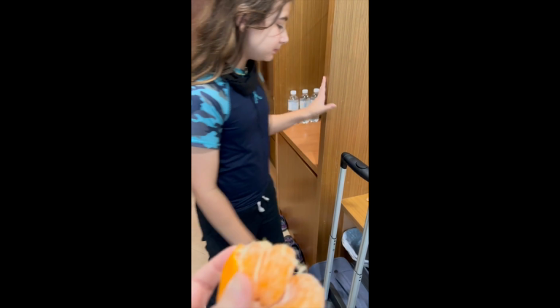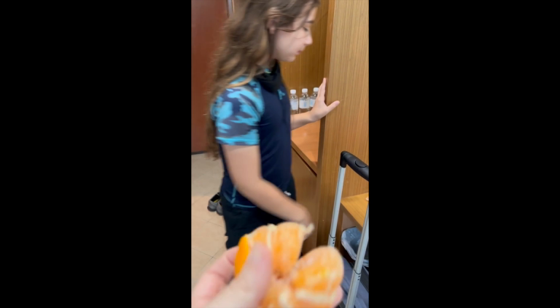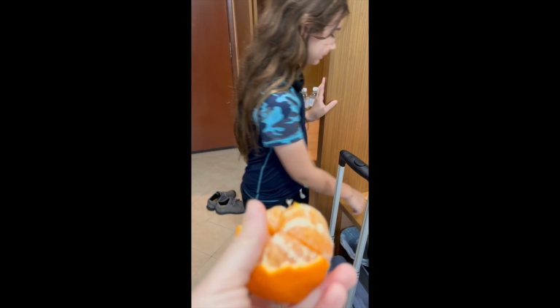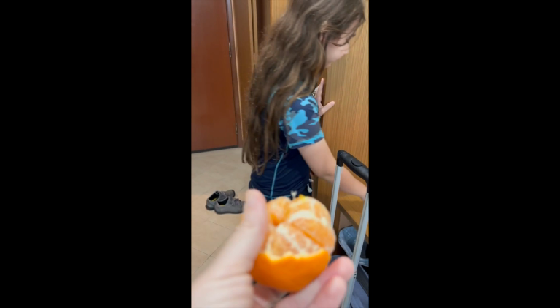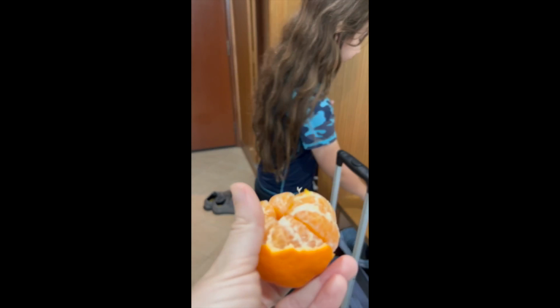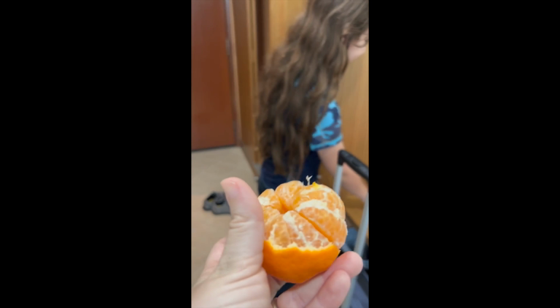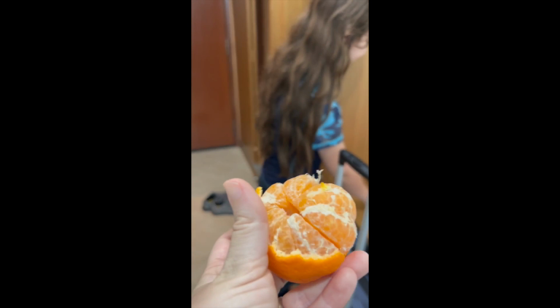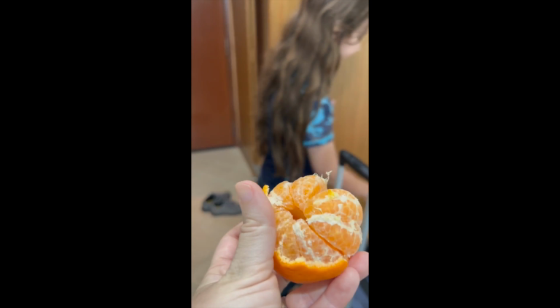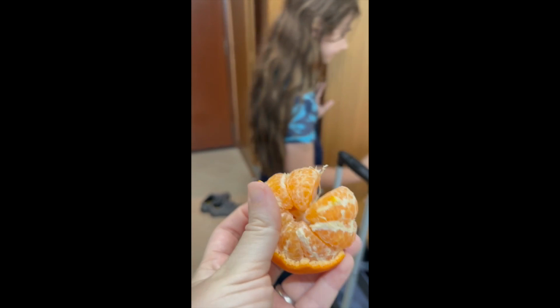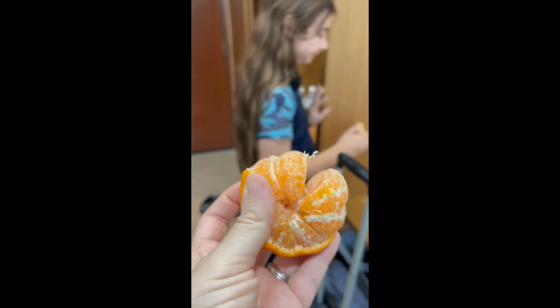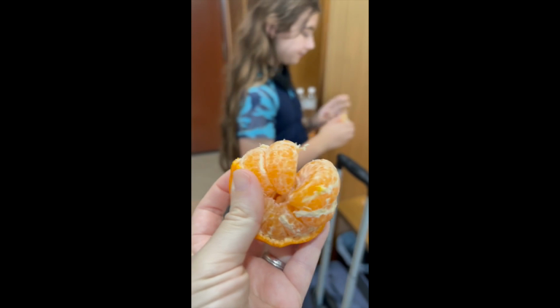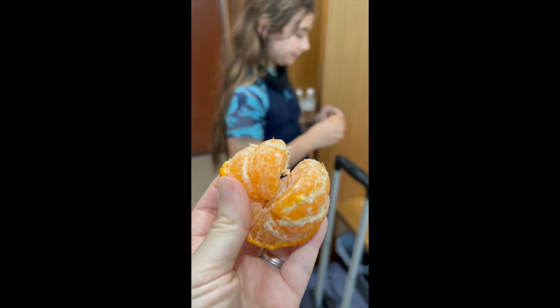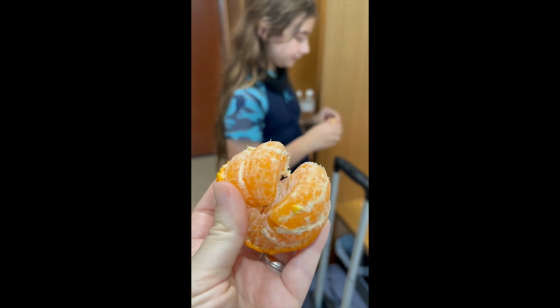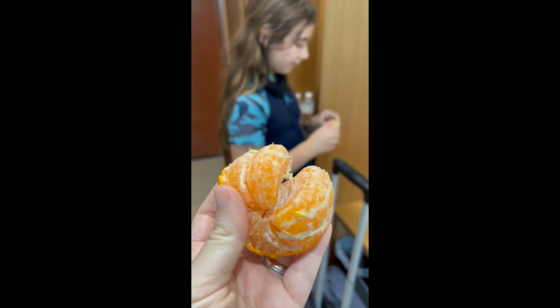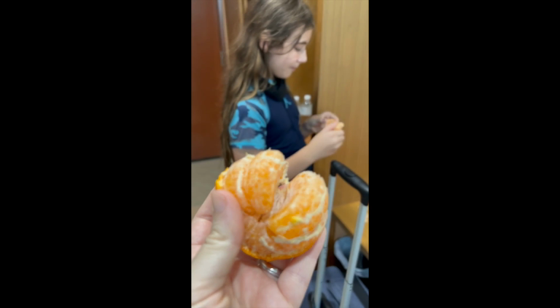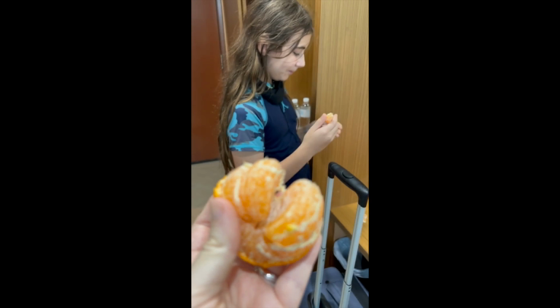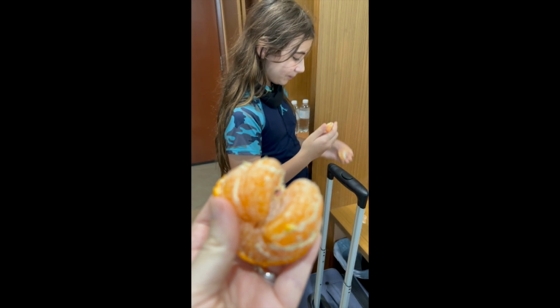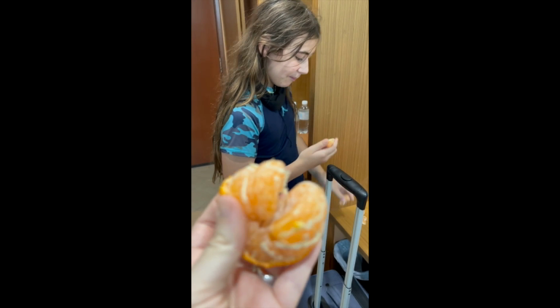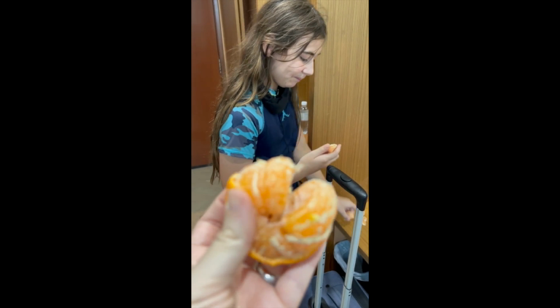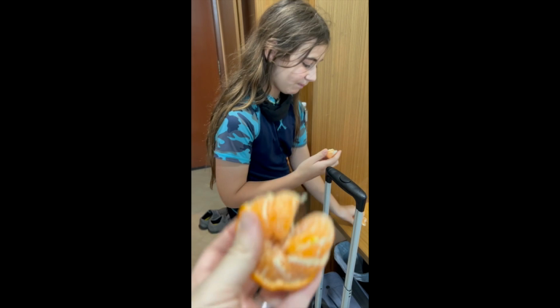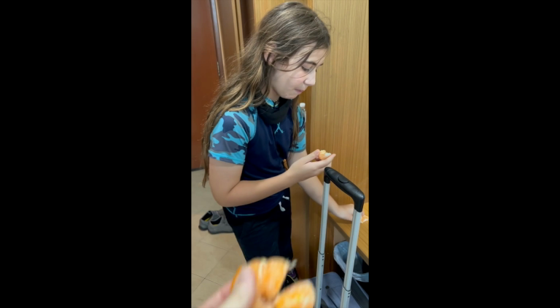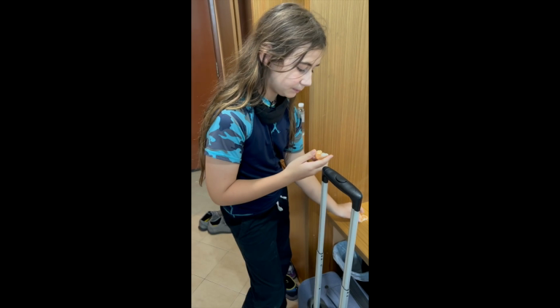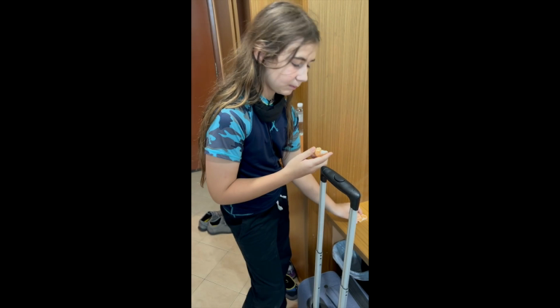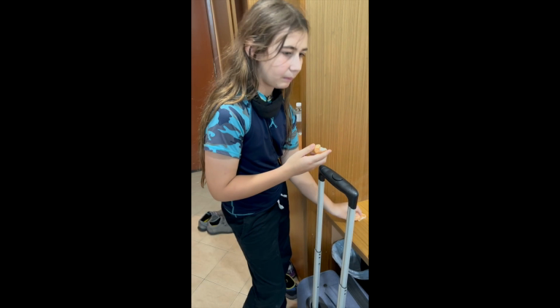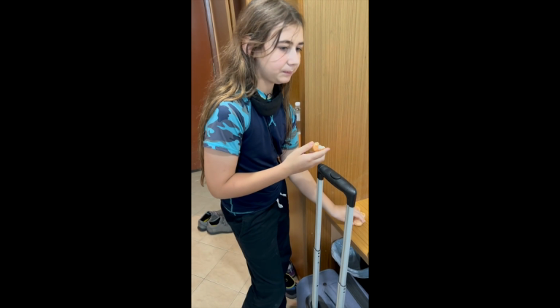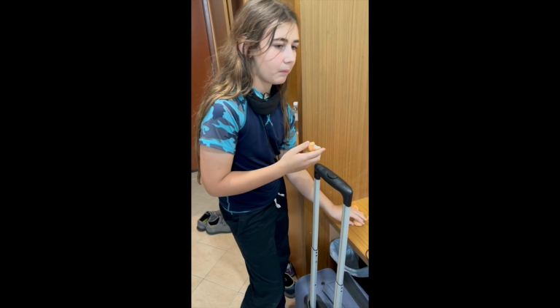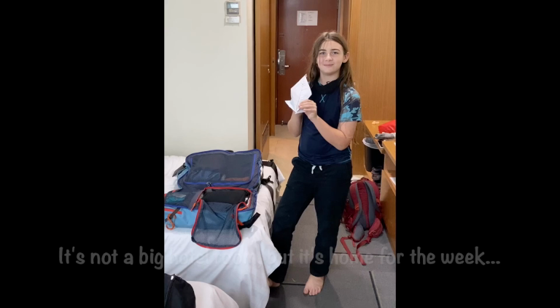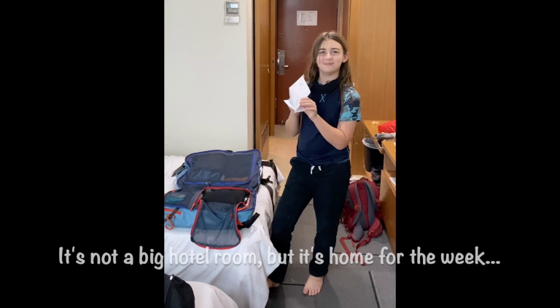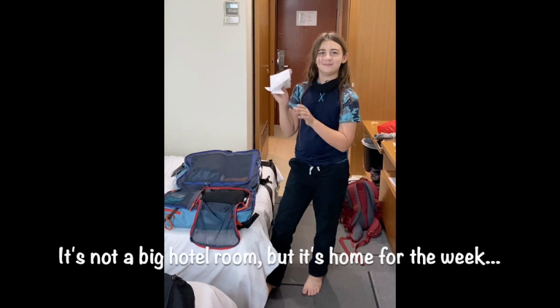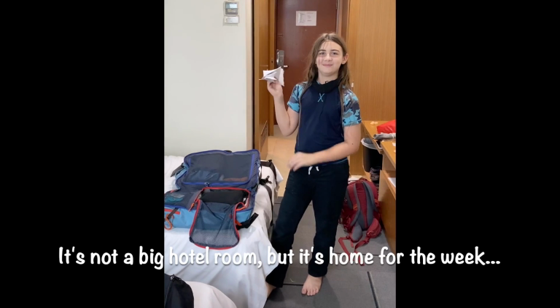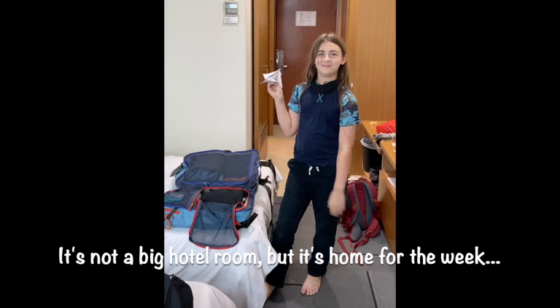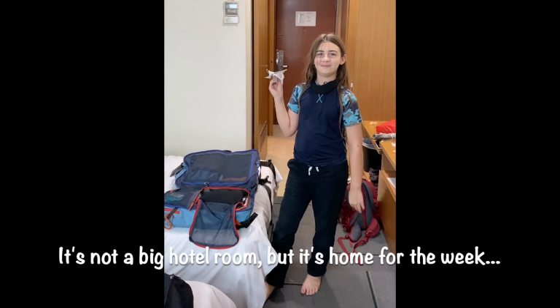Happy Lunar New Year! It tastes like the biggest orange.